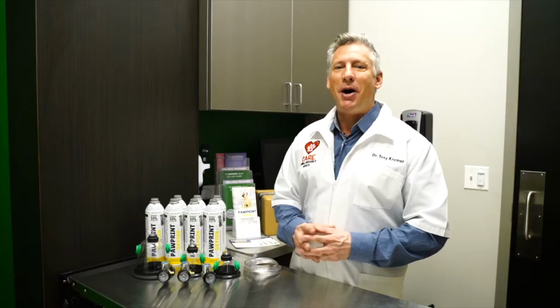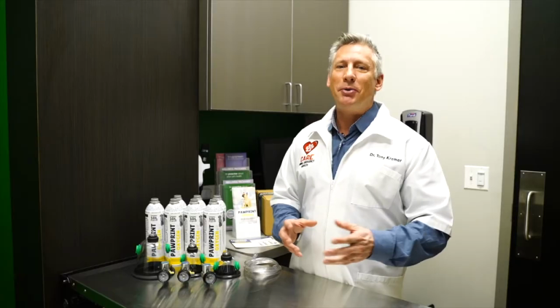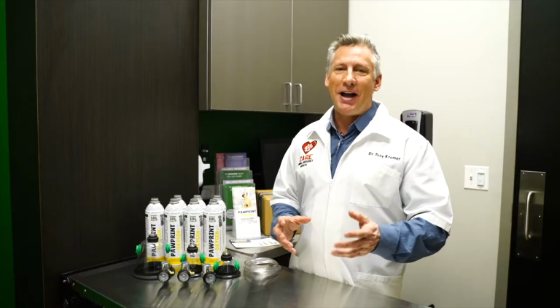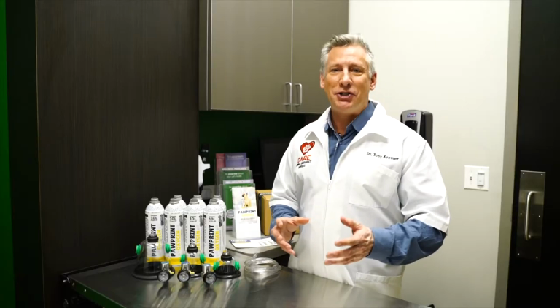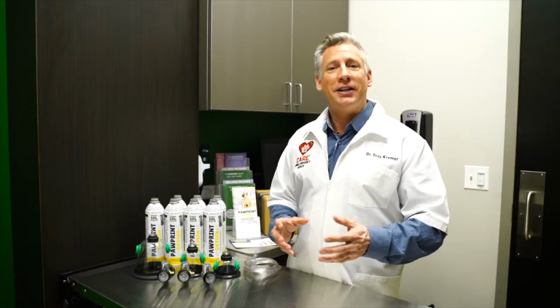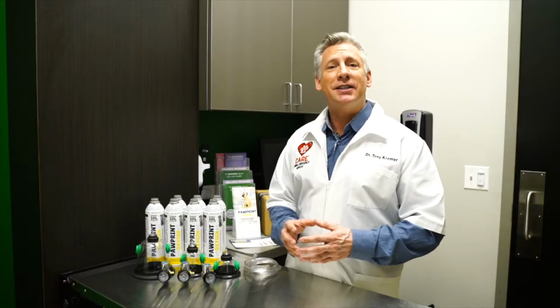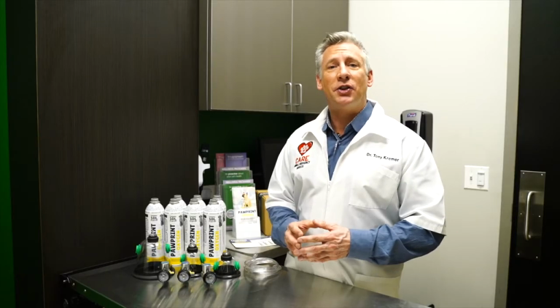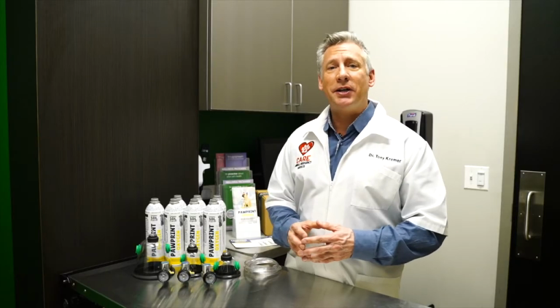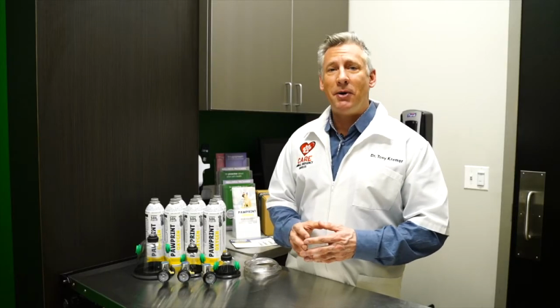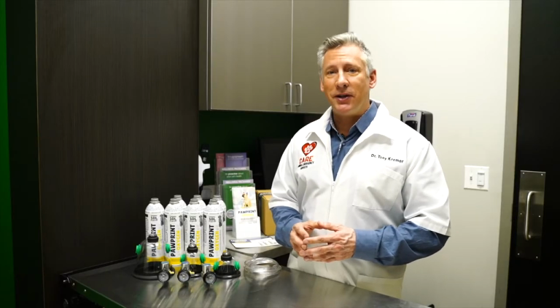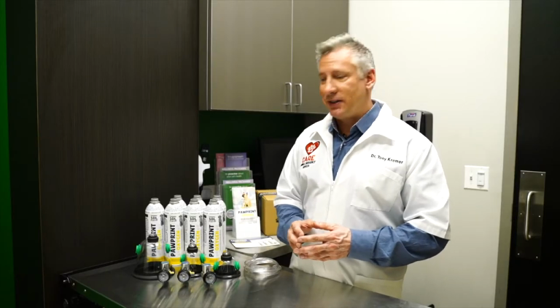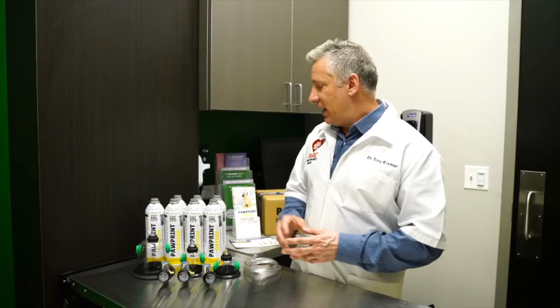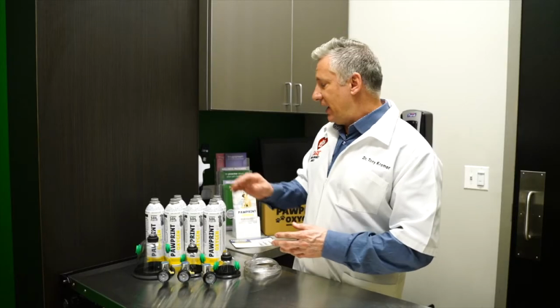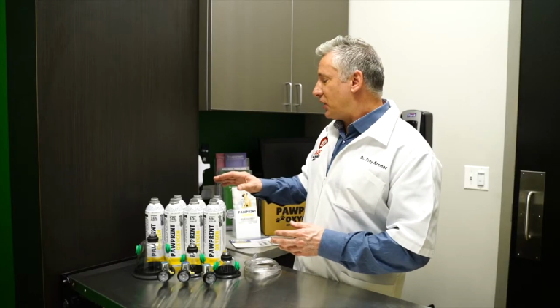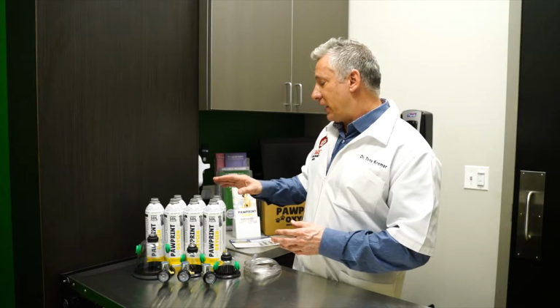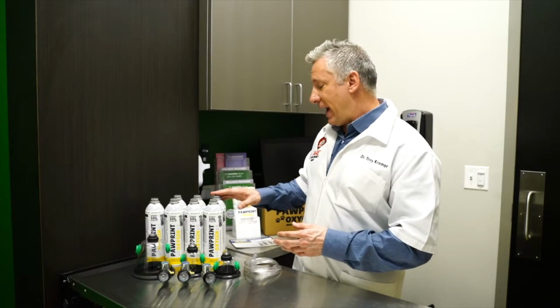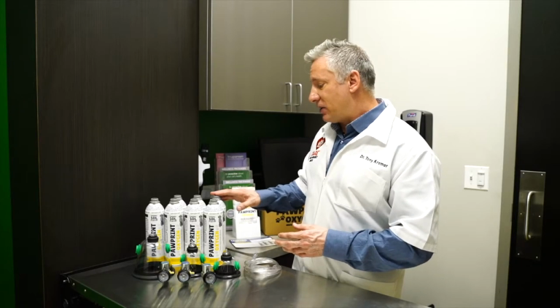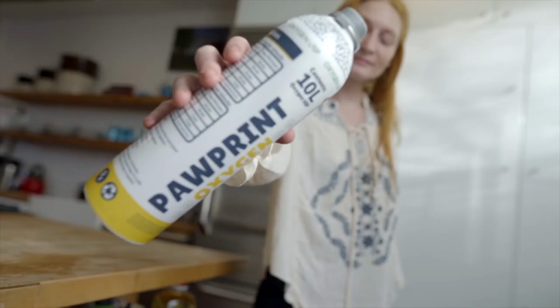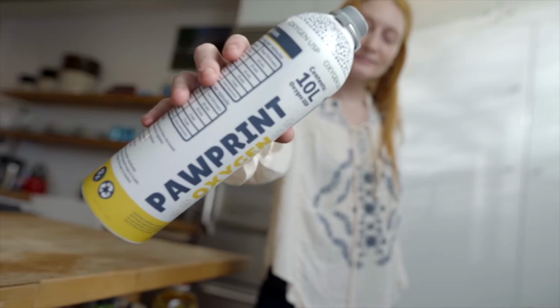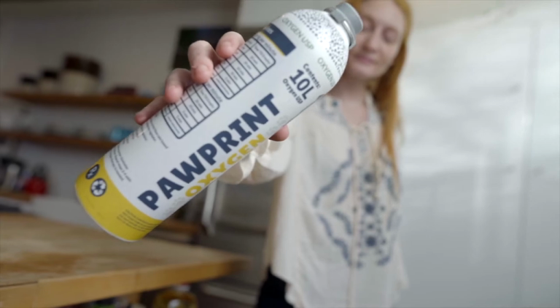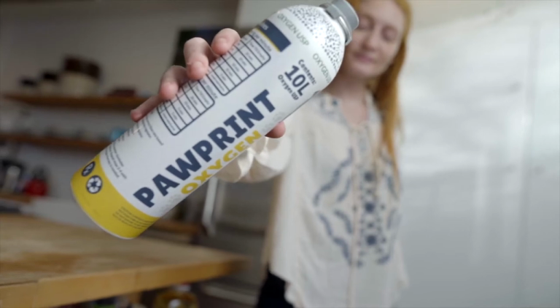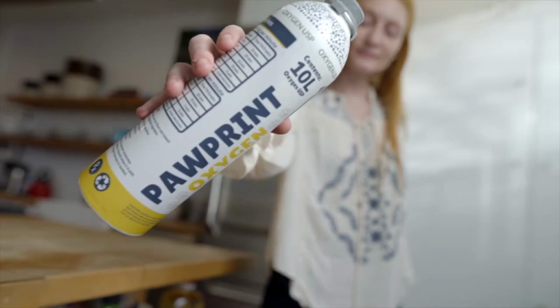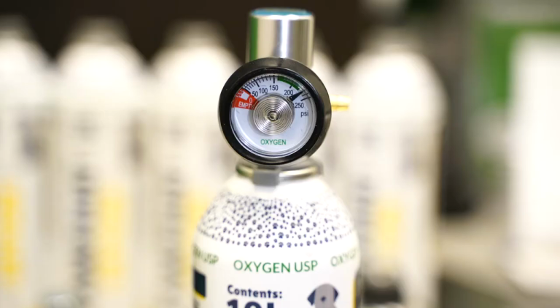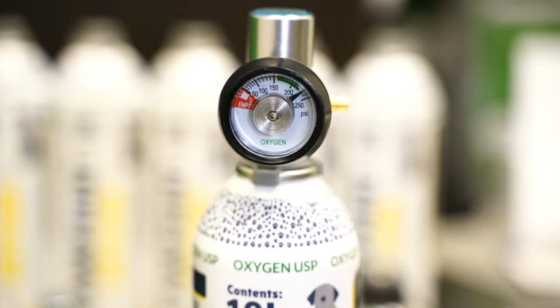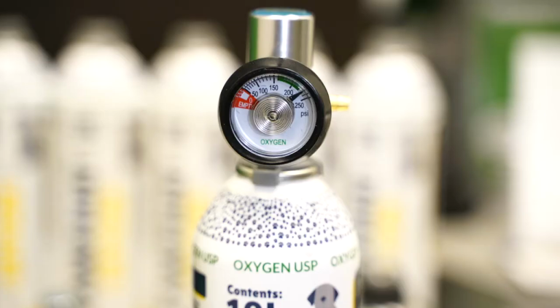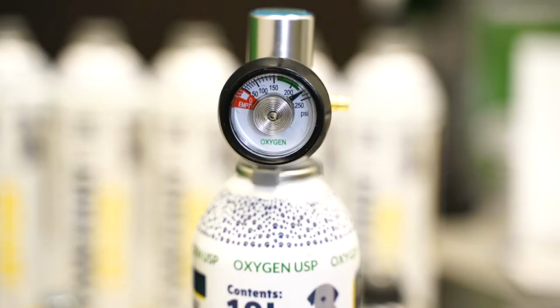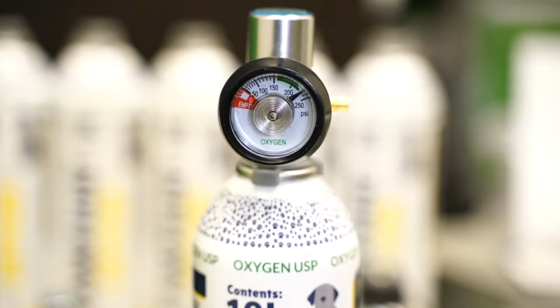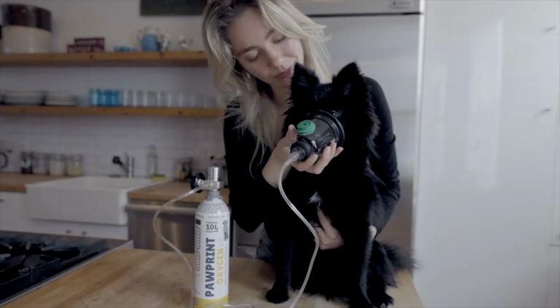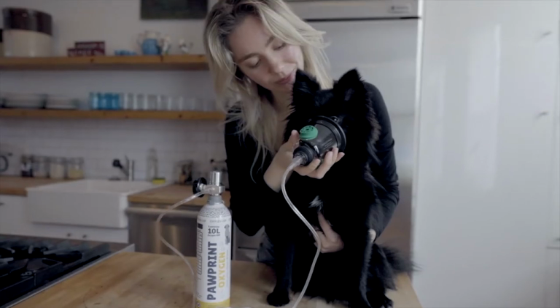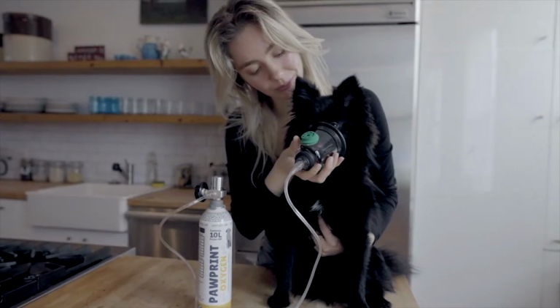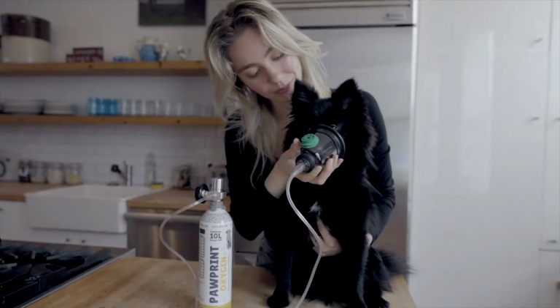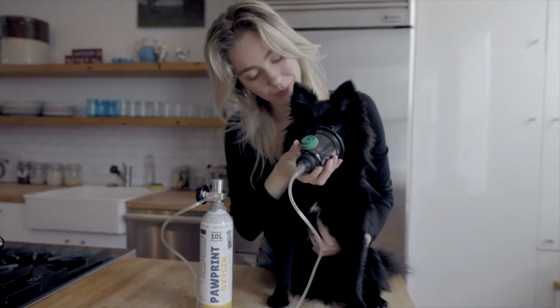Pawprint Oxygen consists of three components: the oxygen canister, the regulator, and the pet oxygen mask.